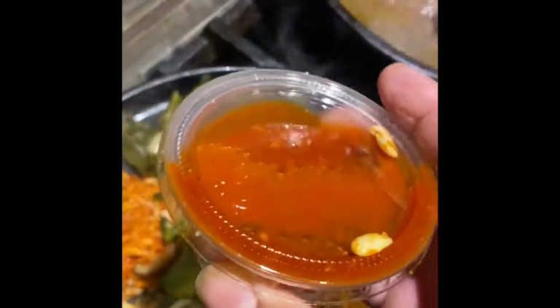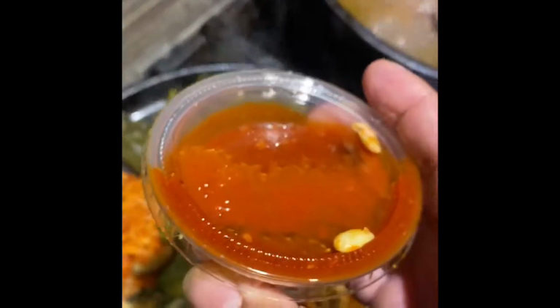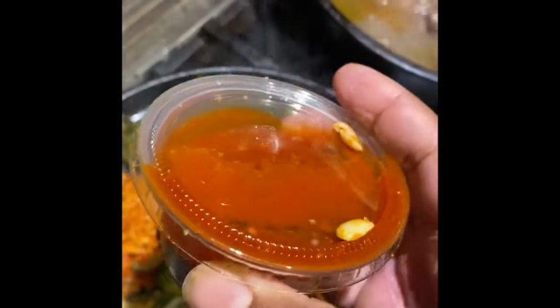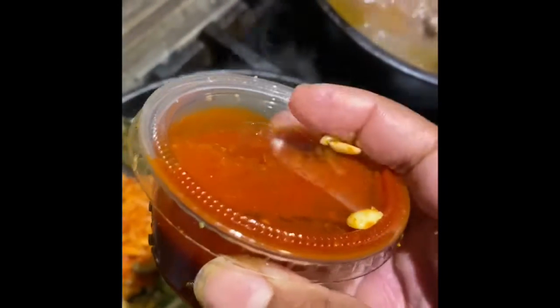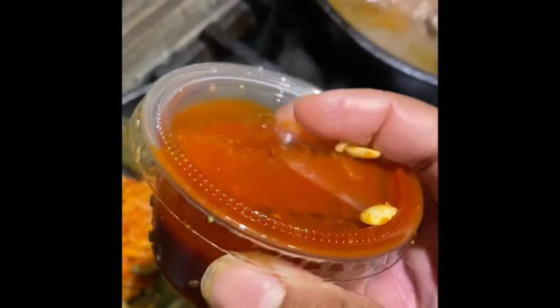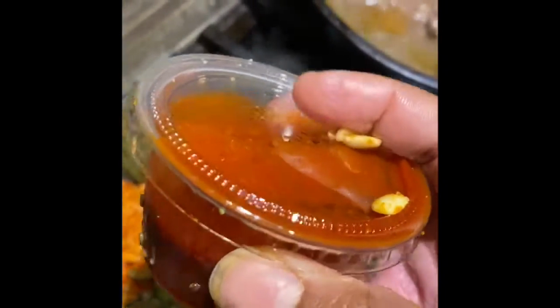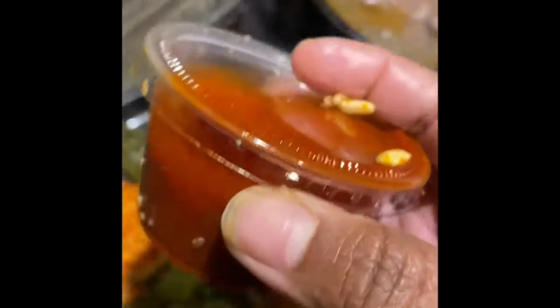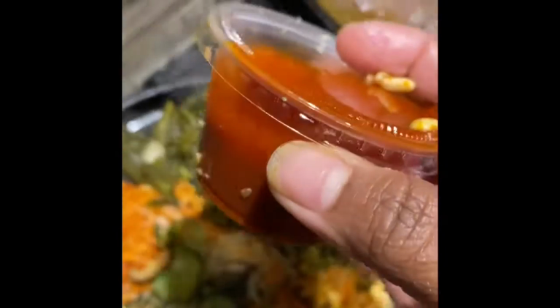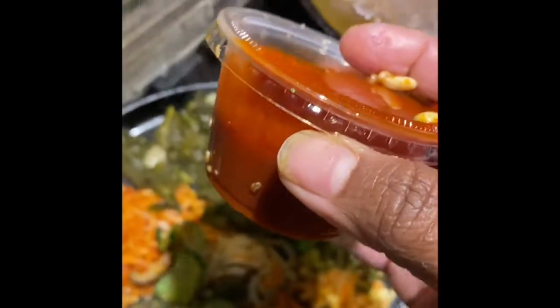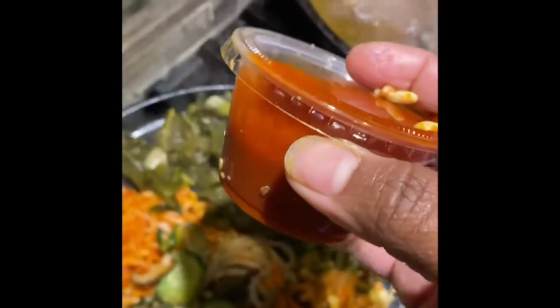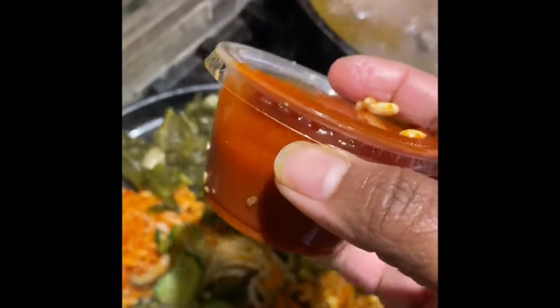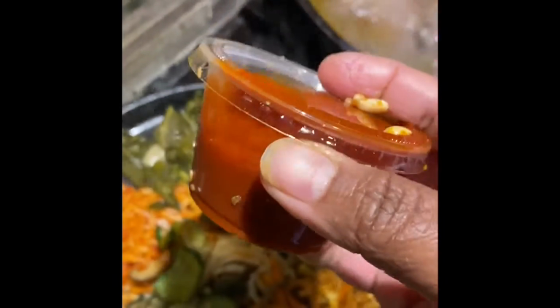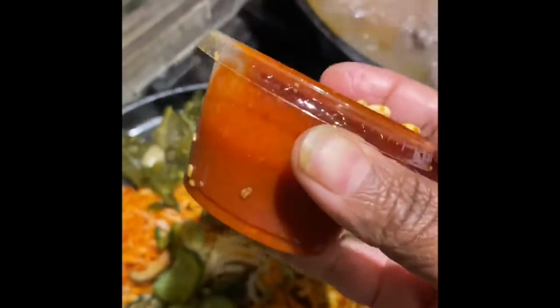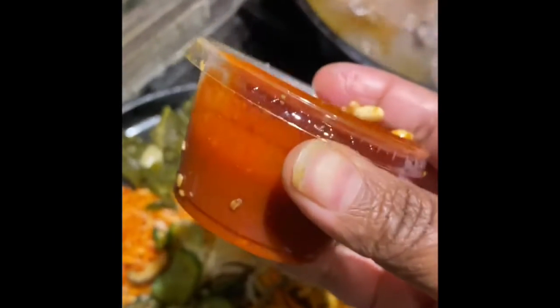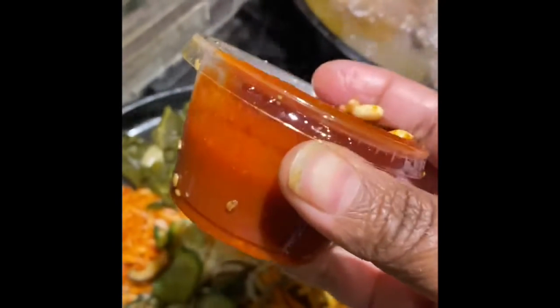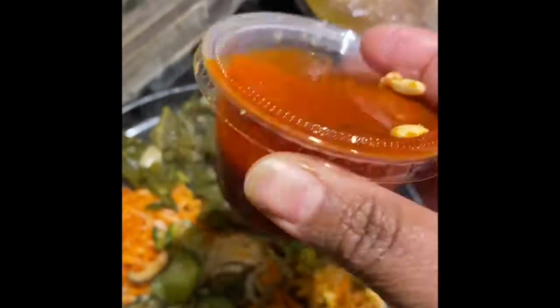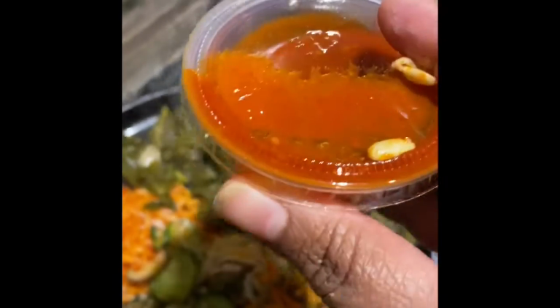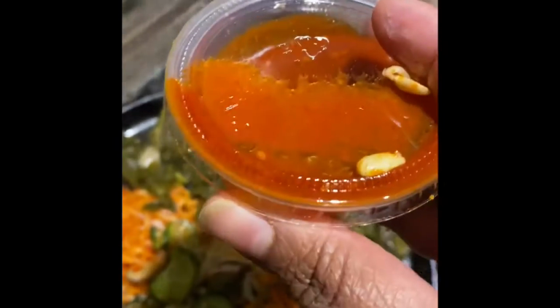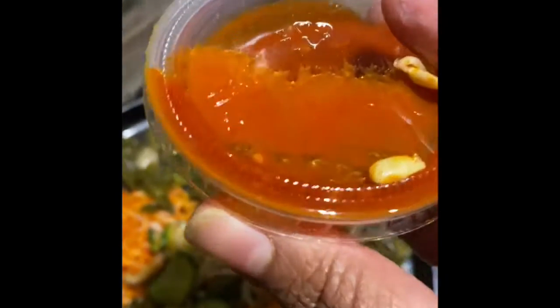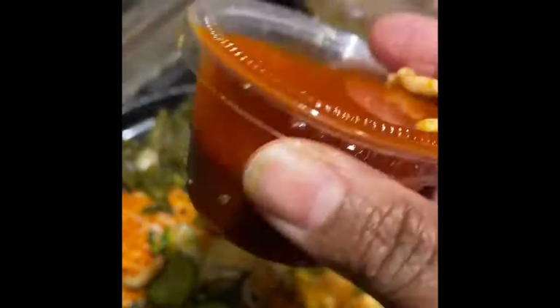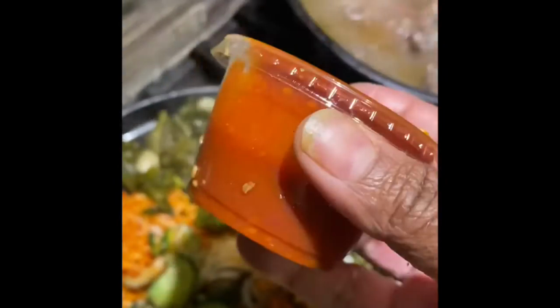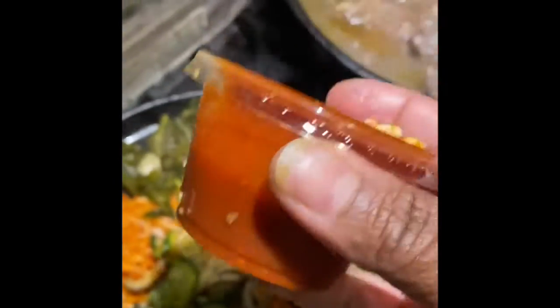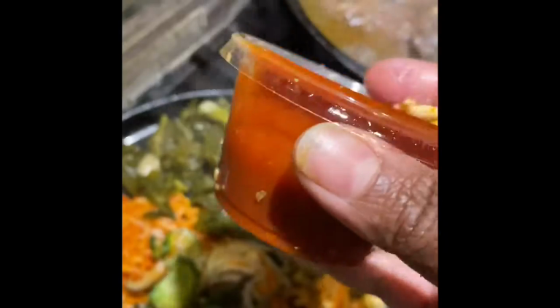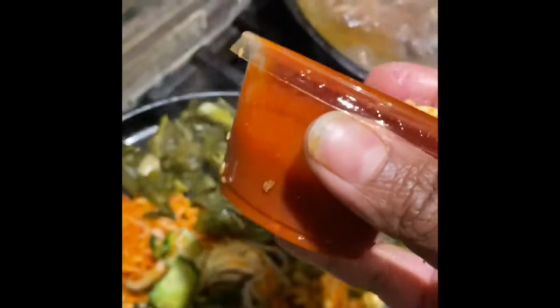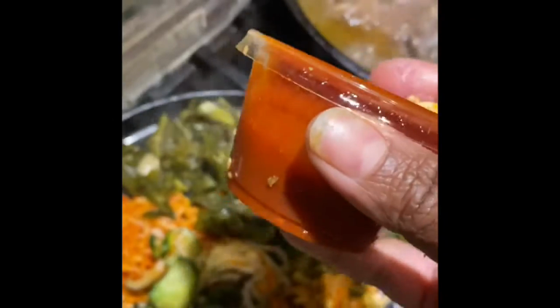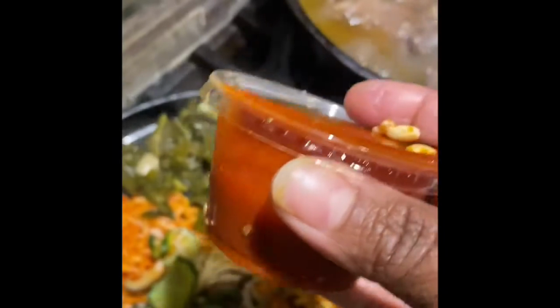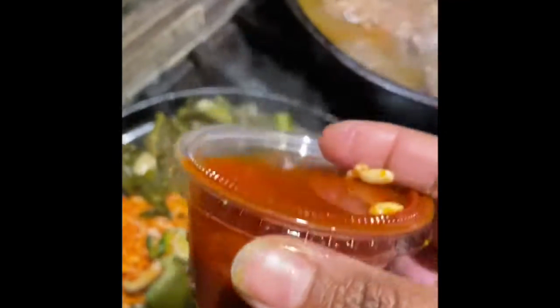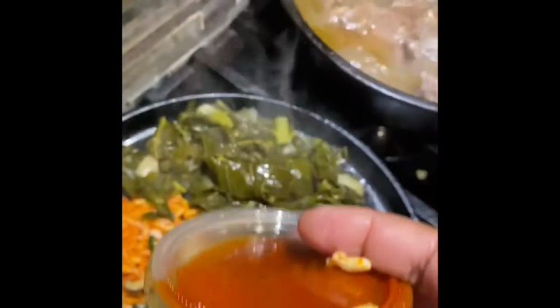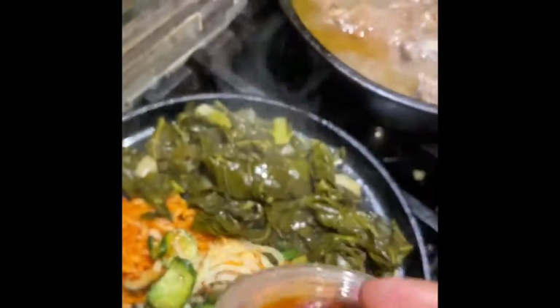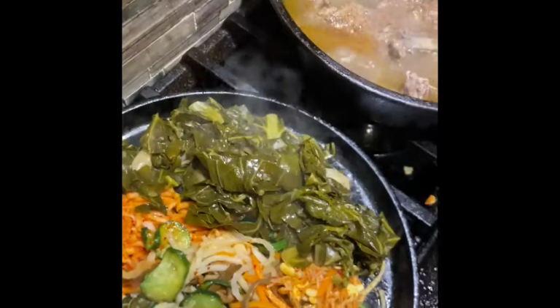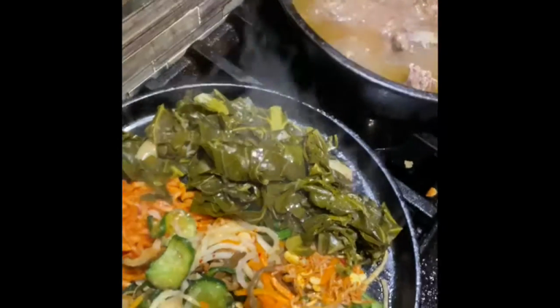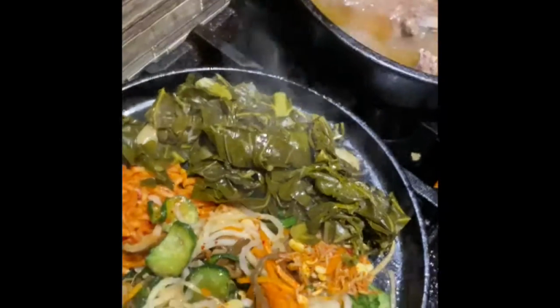This is my bibimbap sauce. This is nice. Oh my God, this sauce is the stuff. It's nice and spicy and sweet.